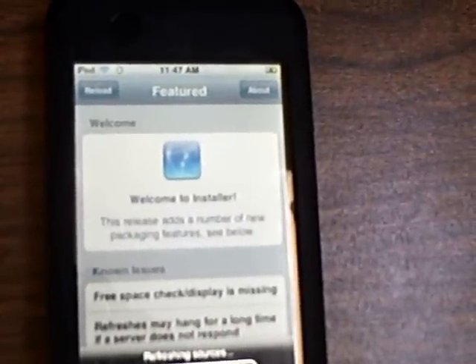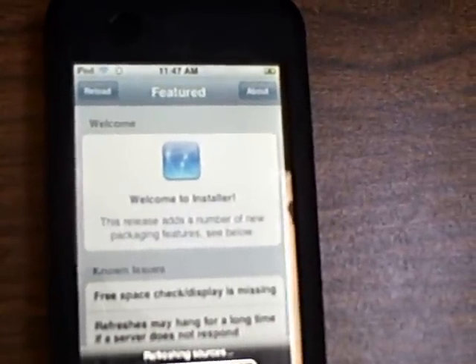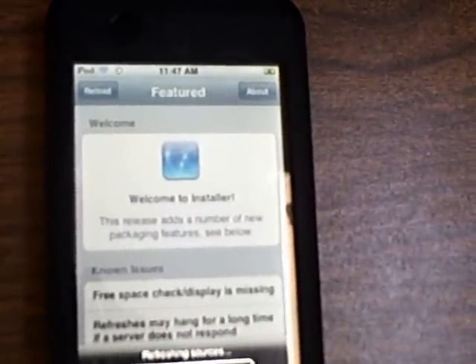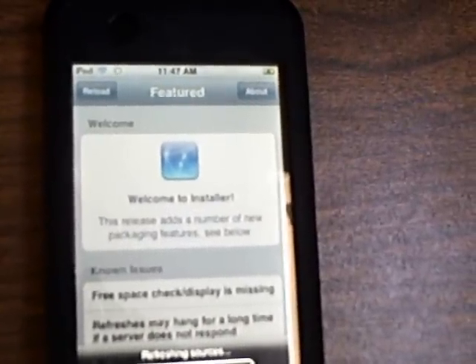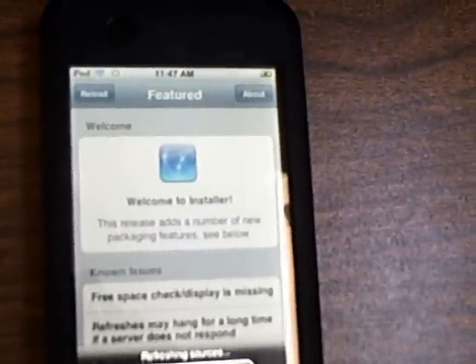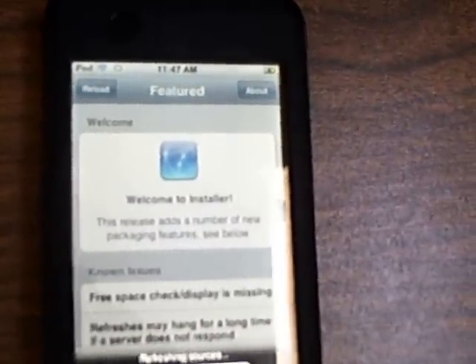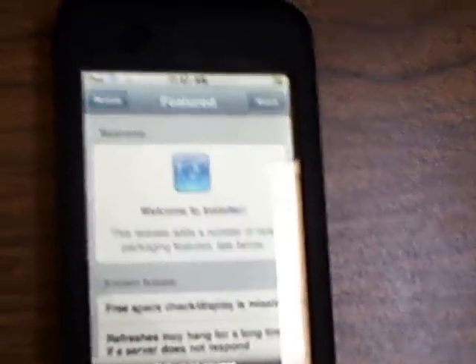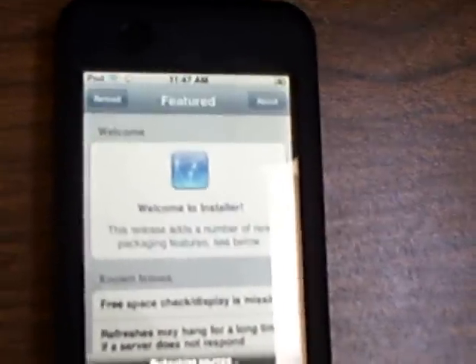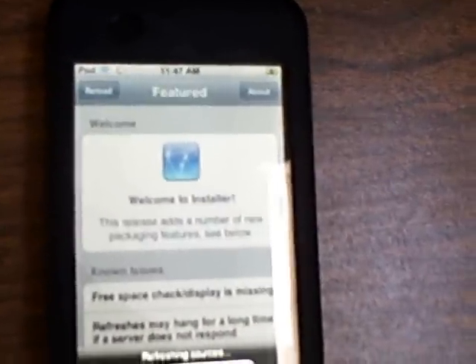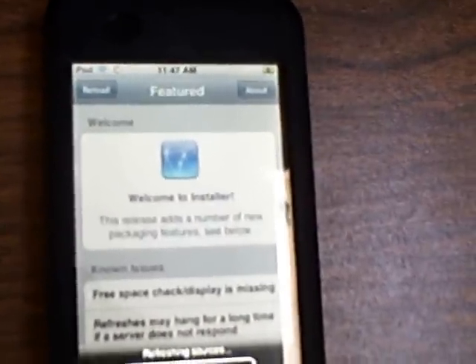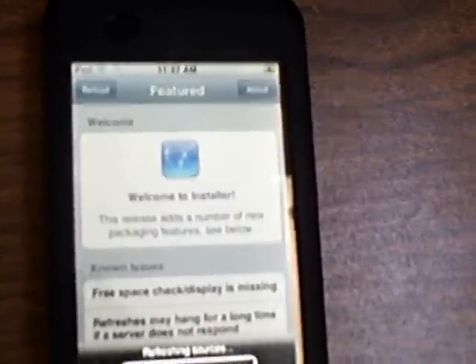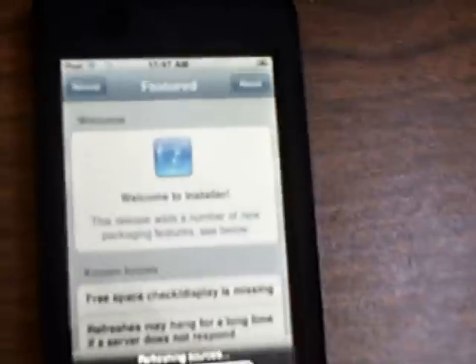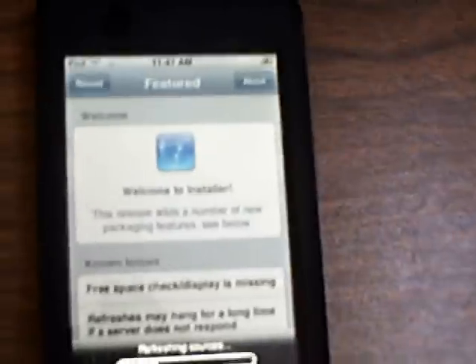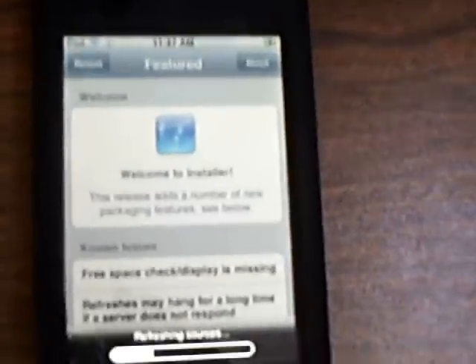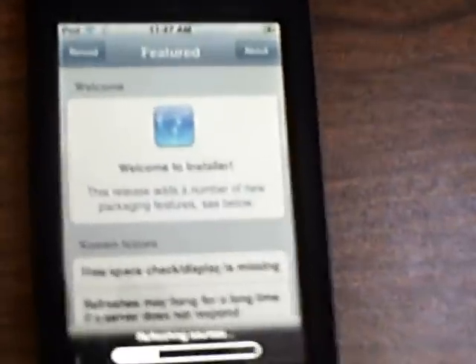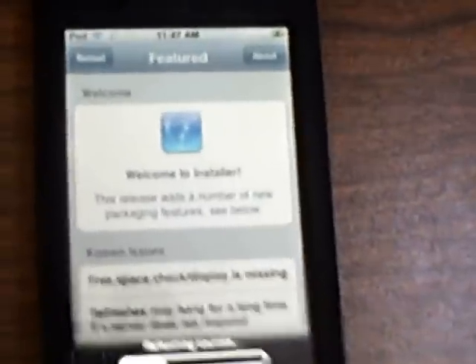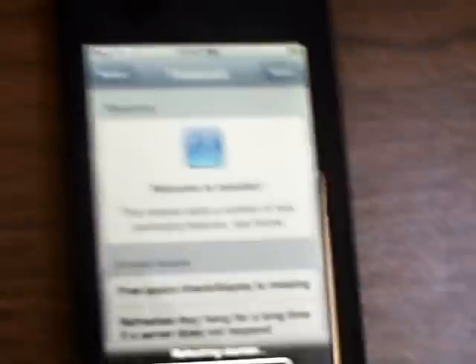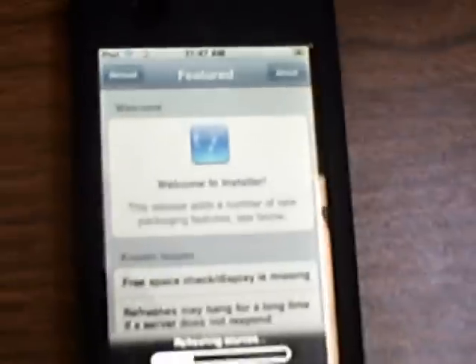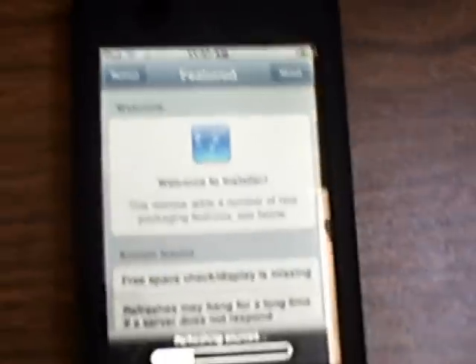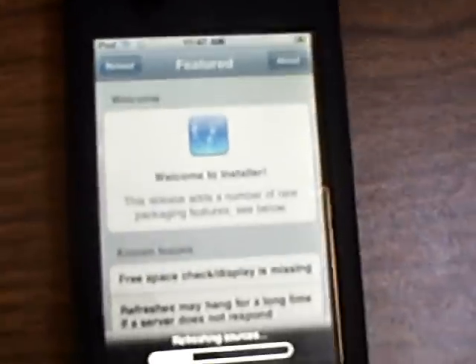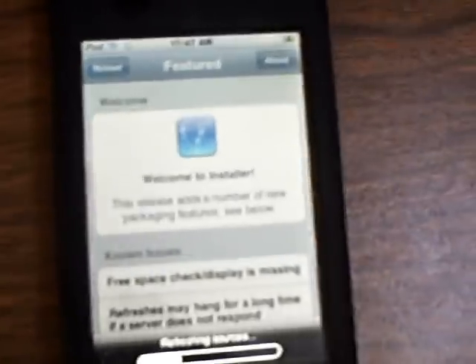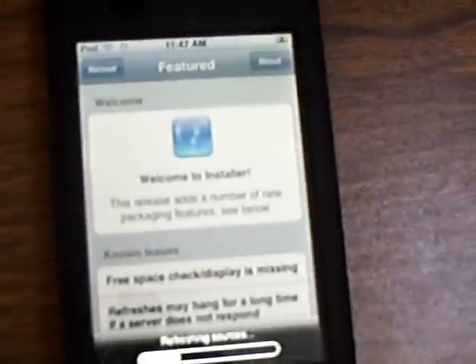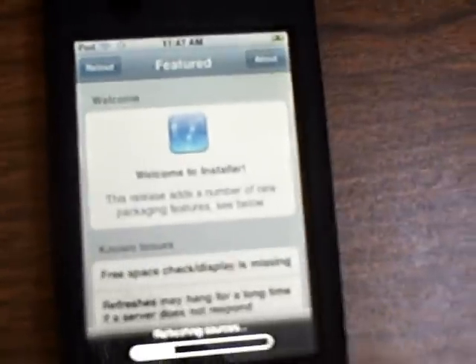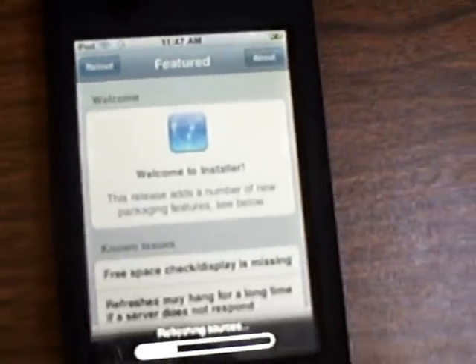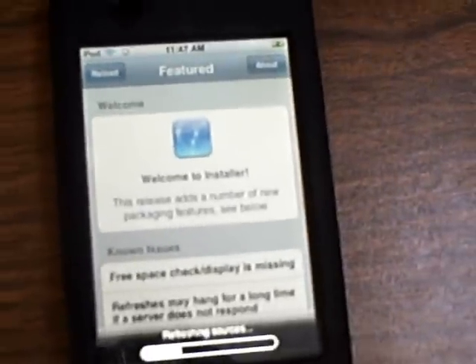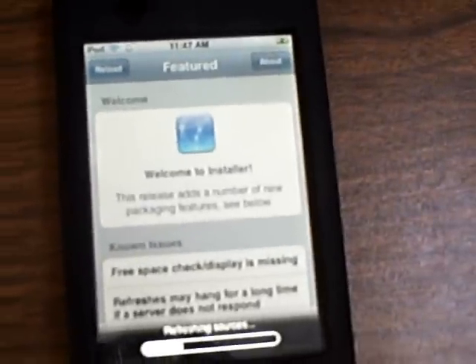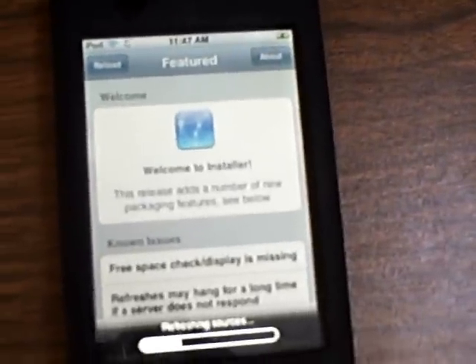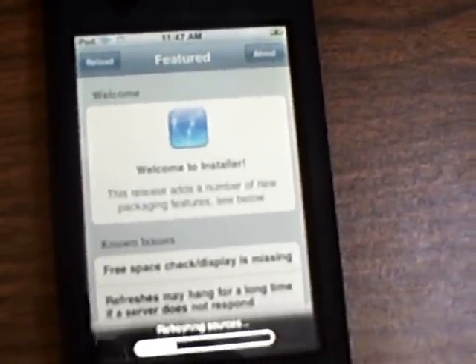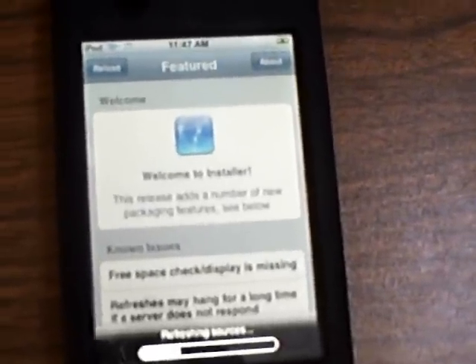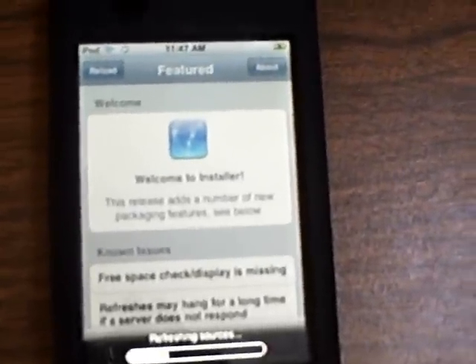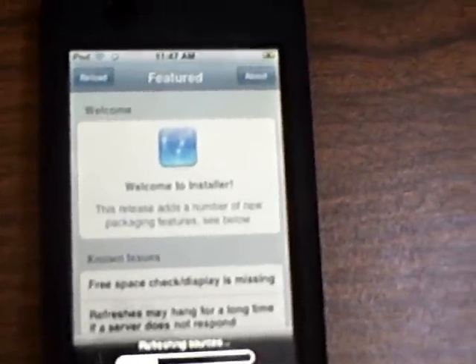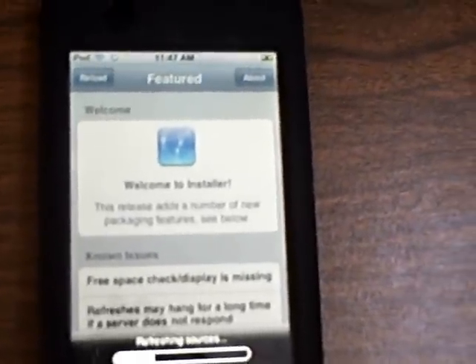This is the easiest 1.1.4 jailbreak. Thank you.